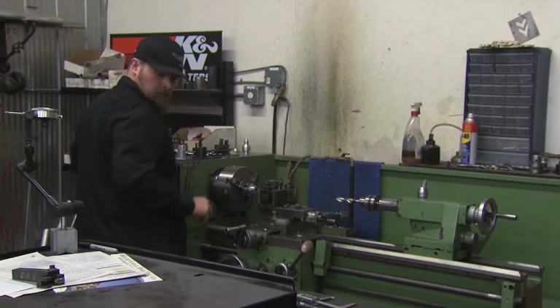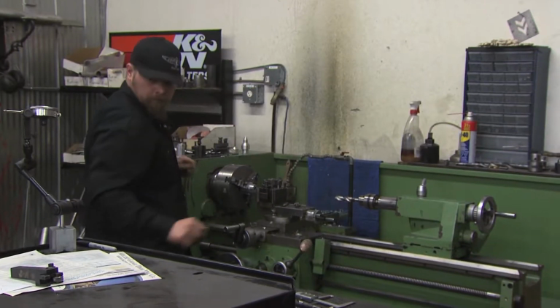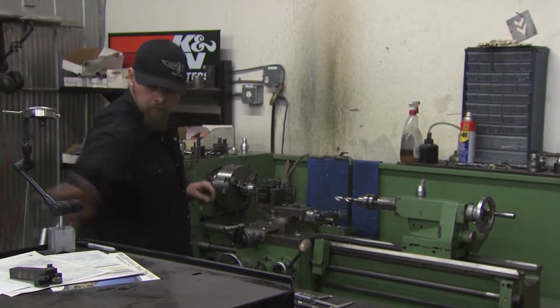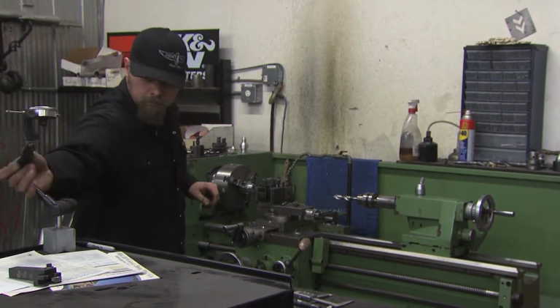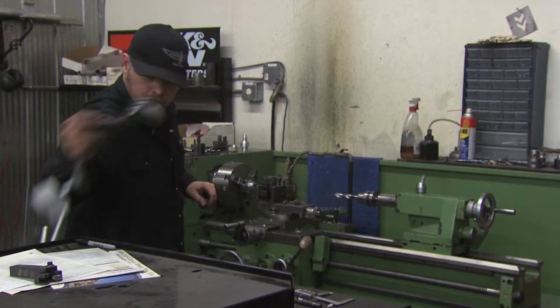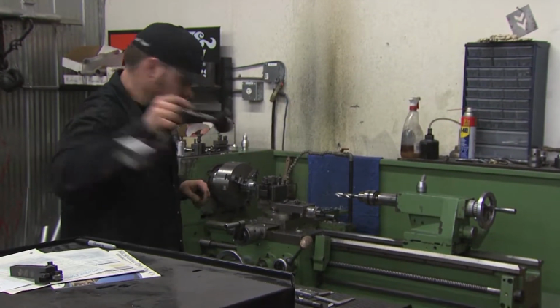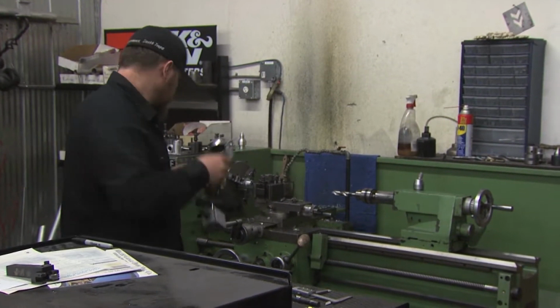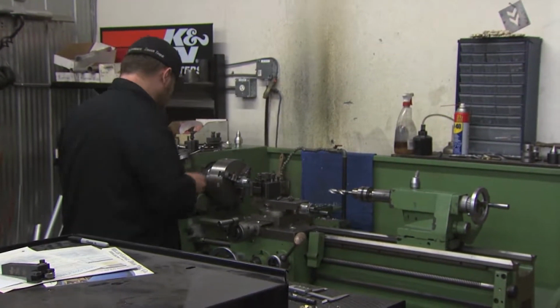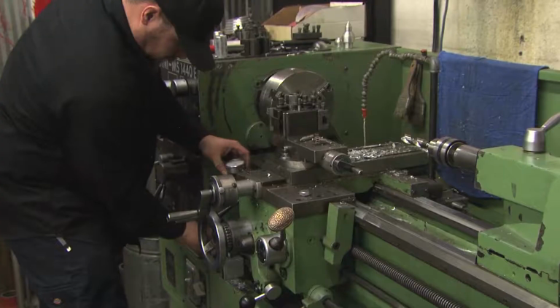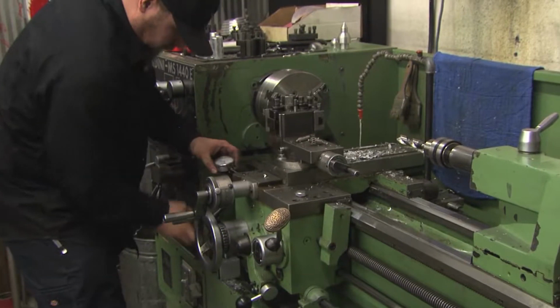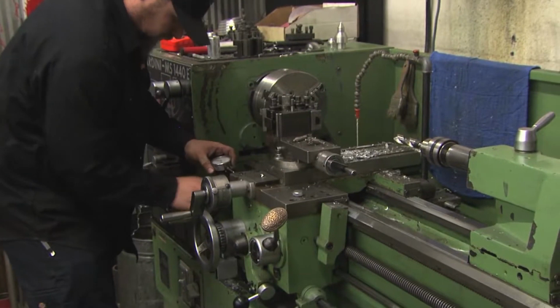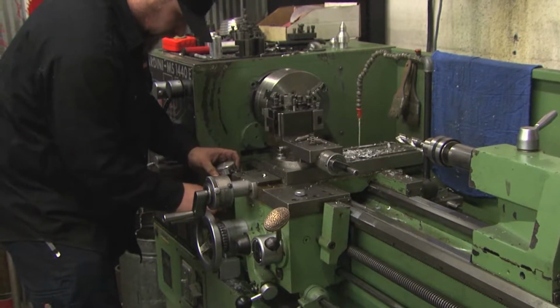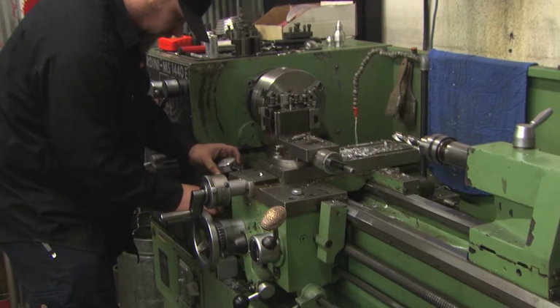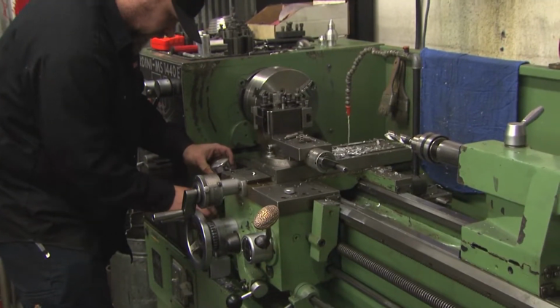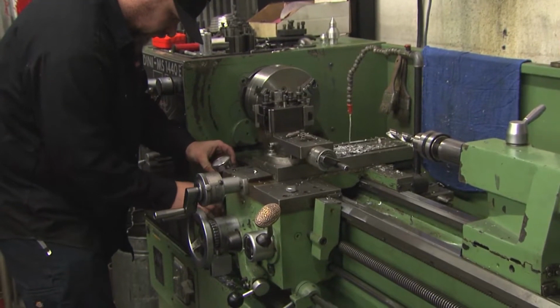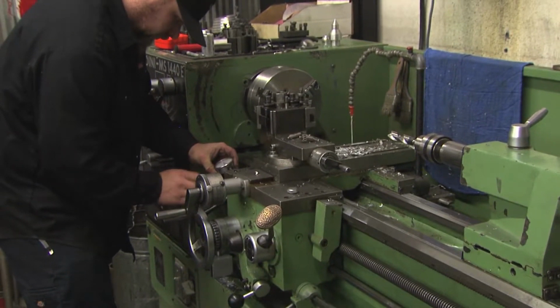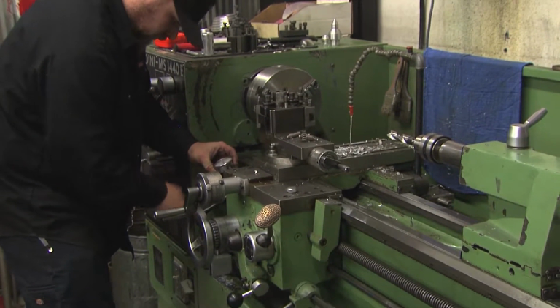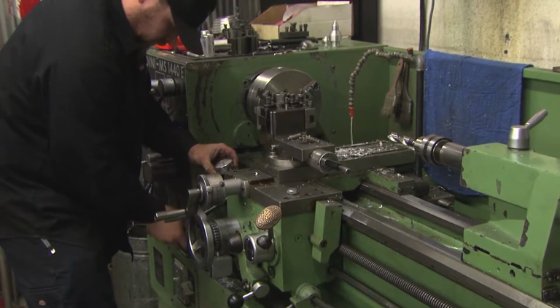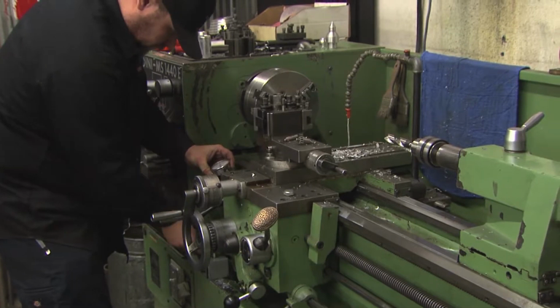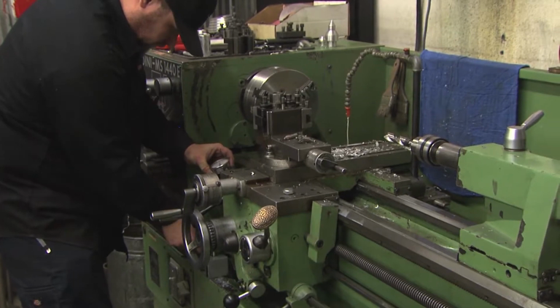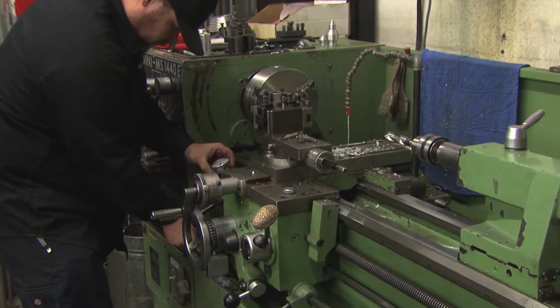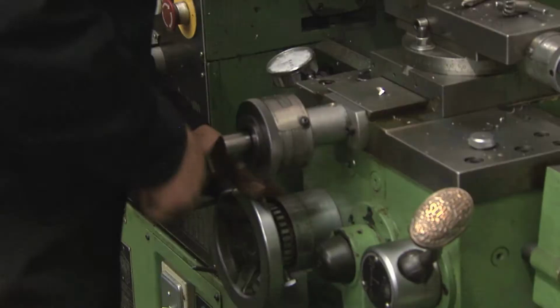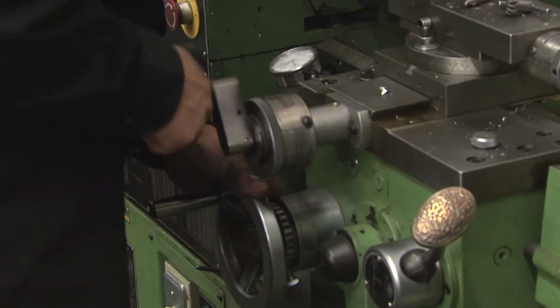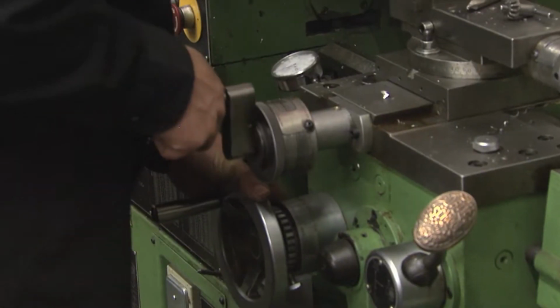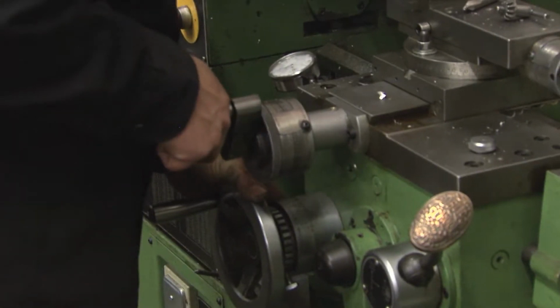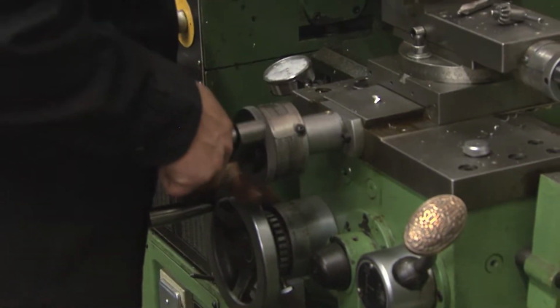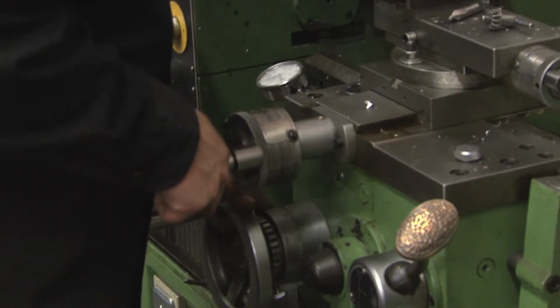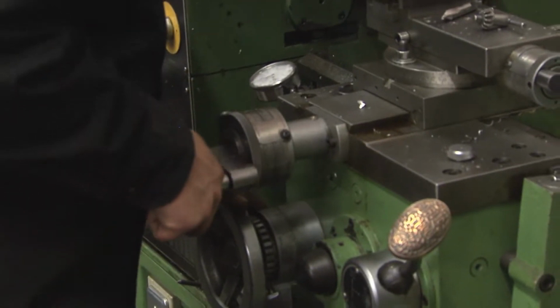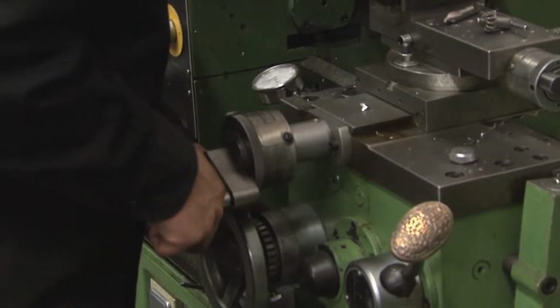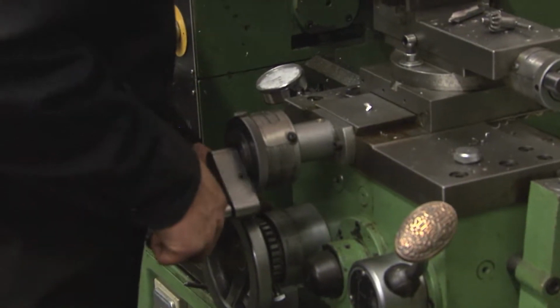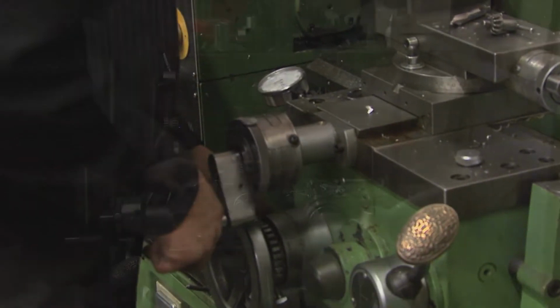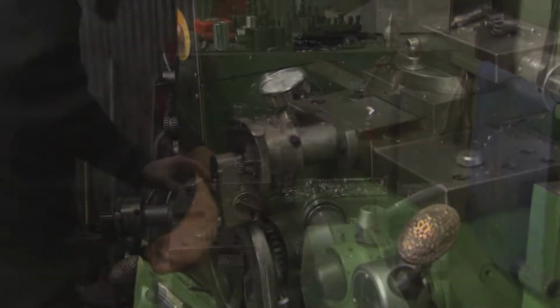My deal is the fabrication — custom building. All the metal fabrication is done by myself on this side of the shop.